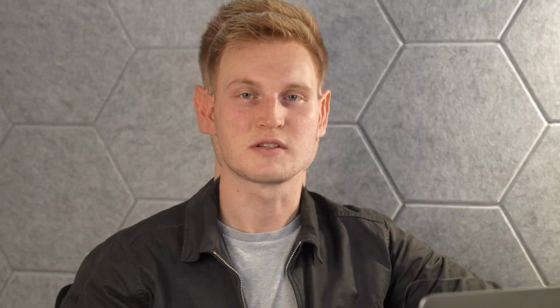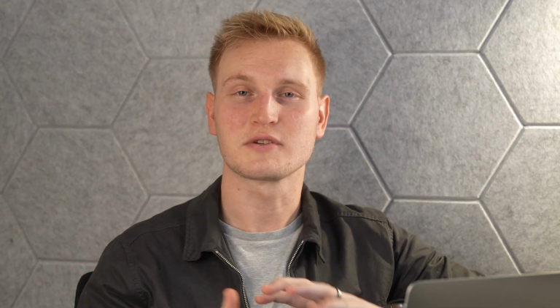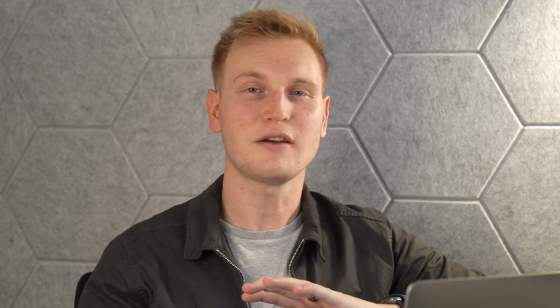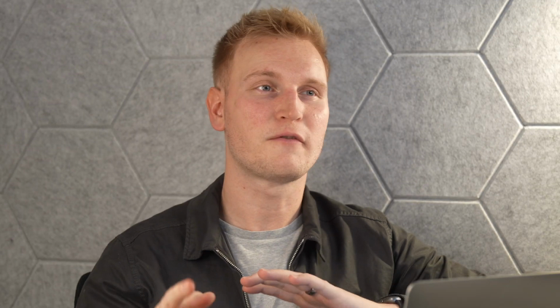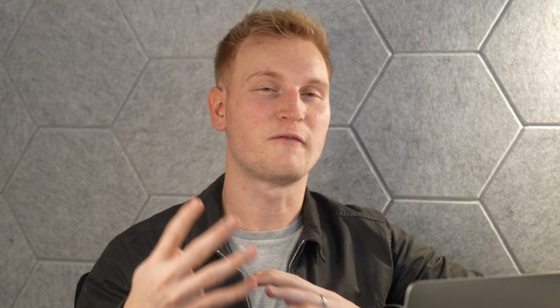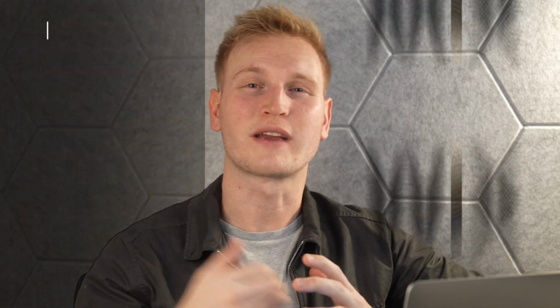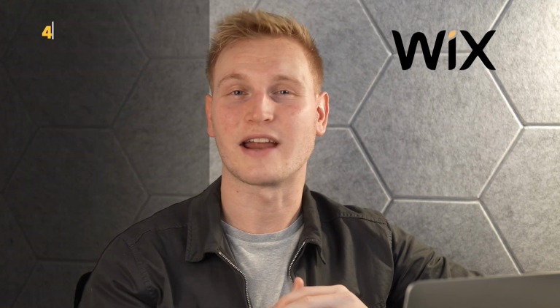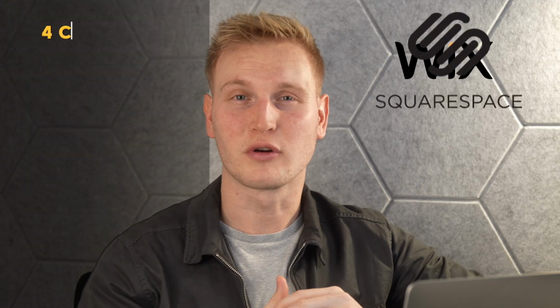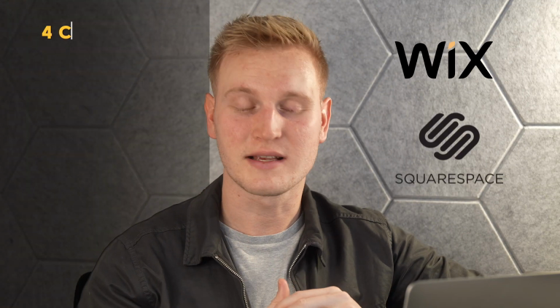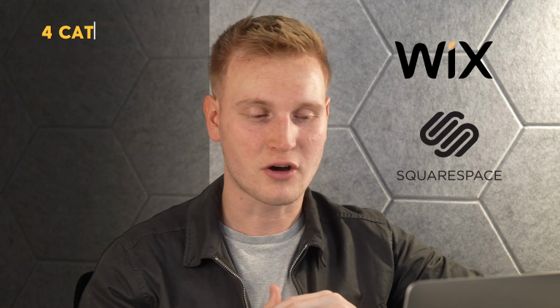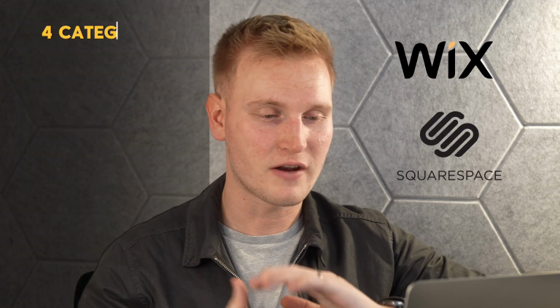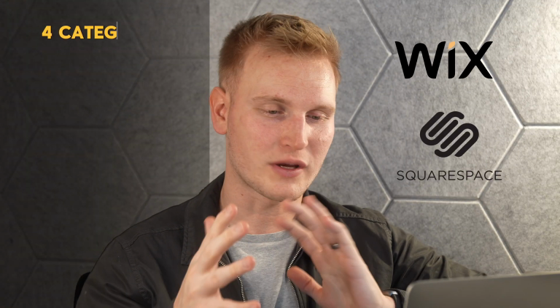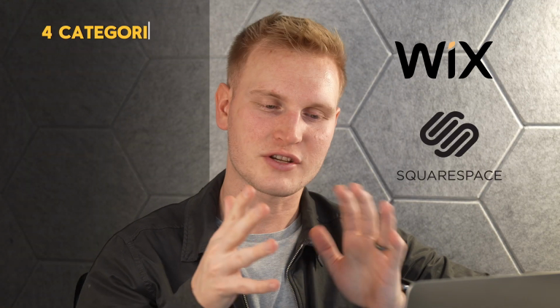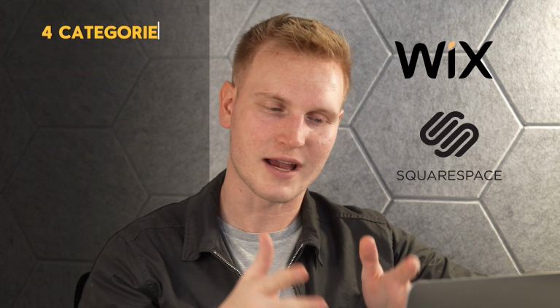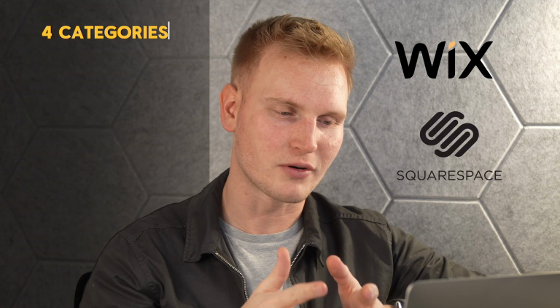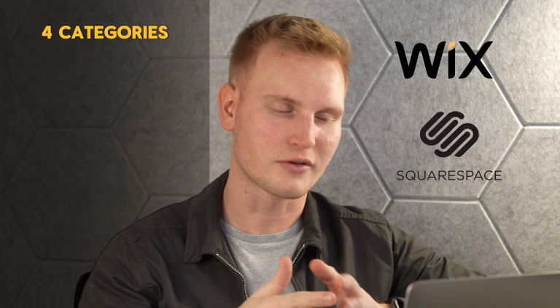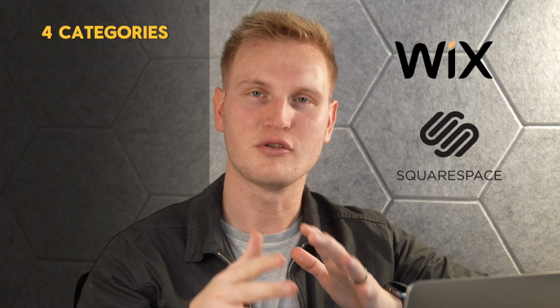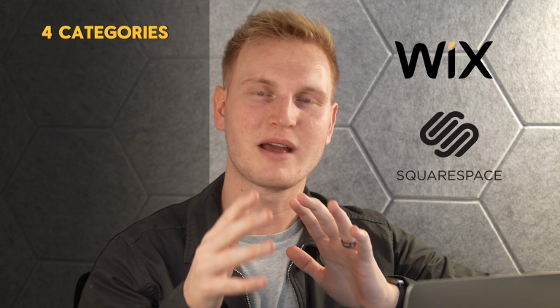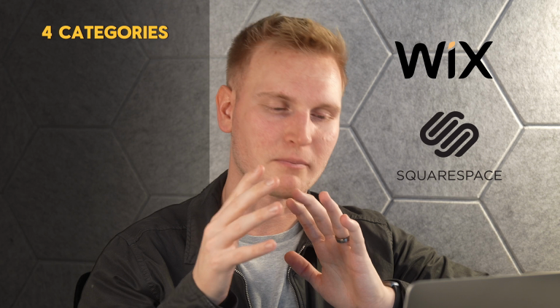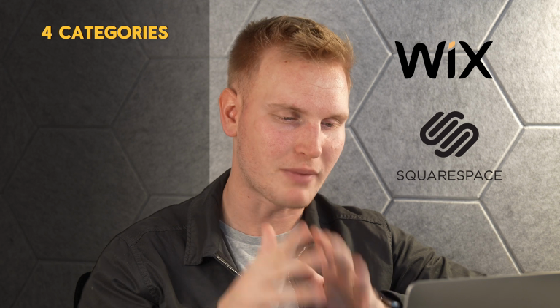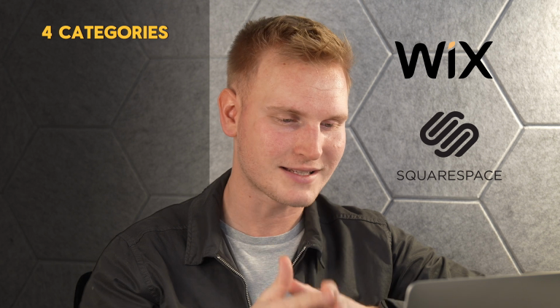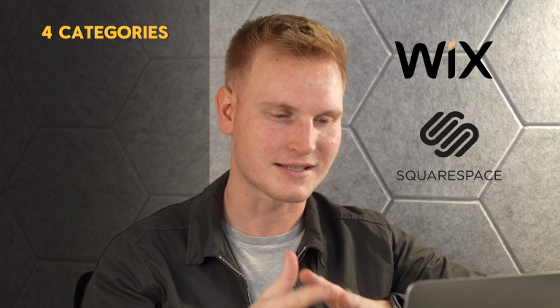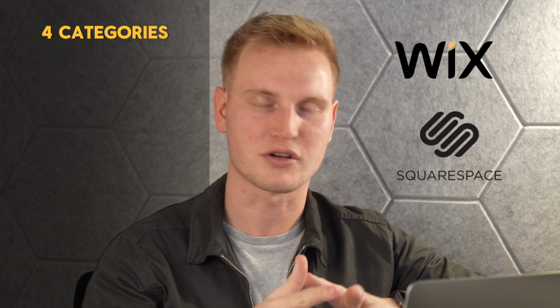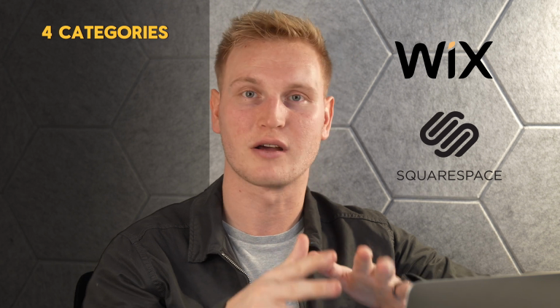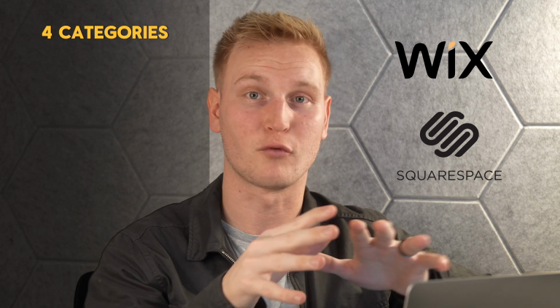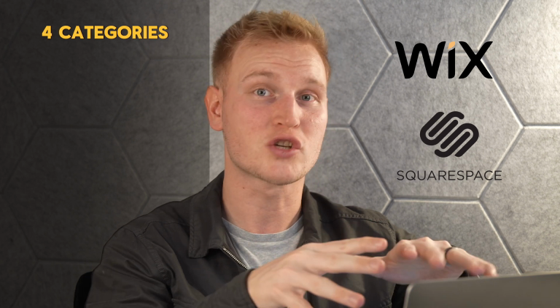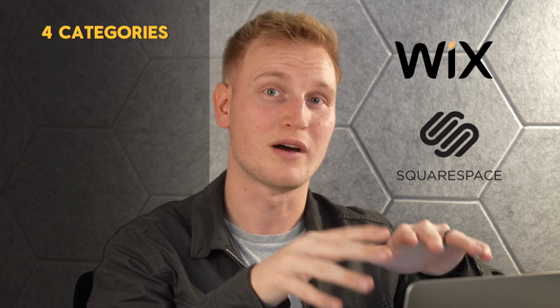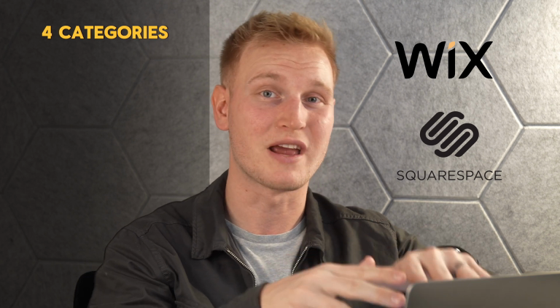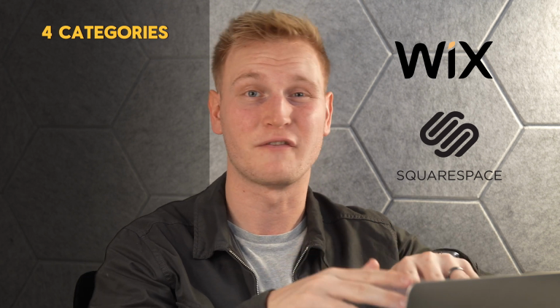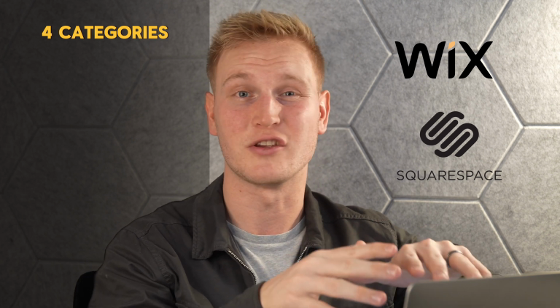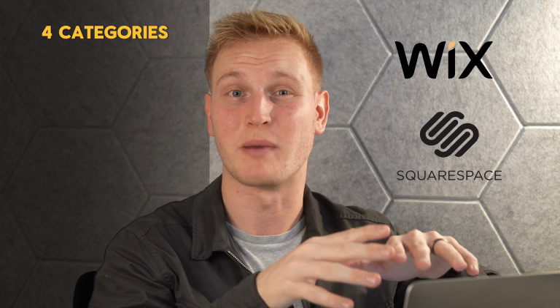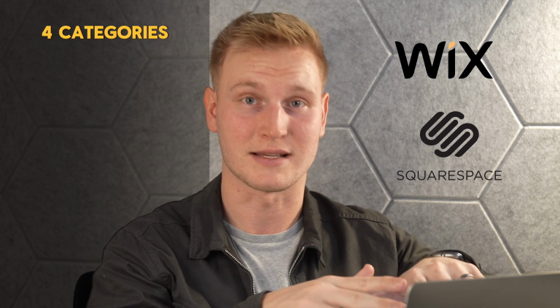So there are kind of four categories for each site builder so you can make the best decision of which one might fit you best.